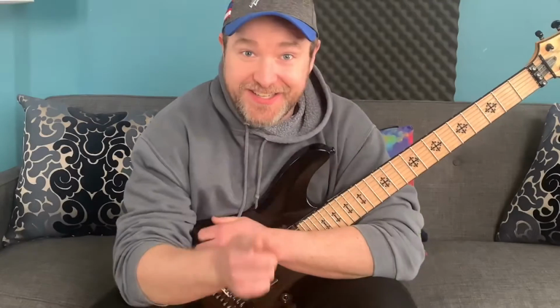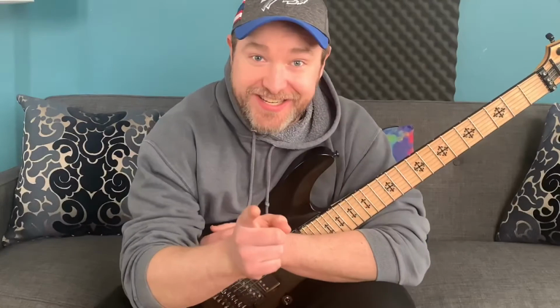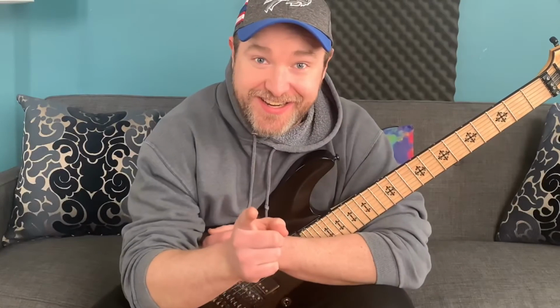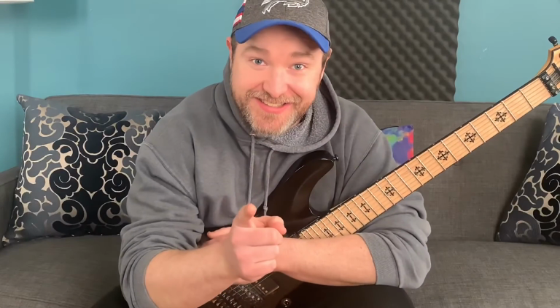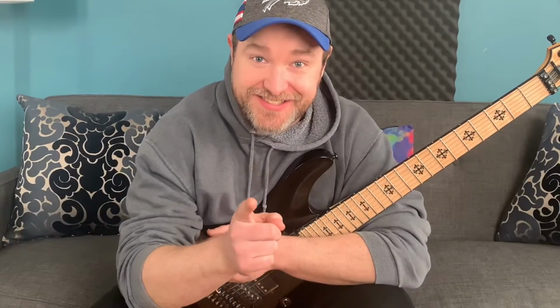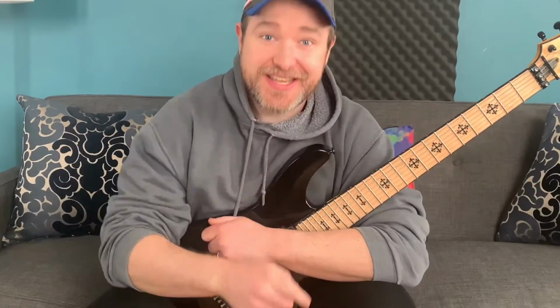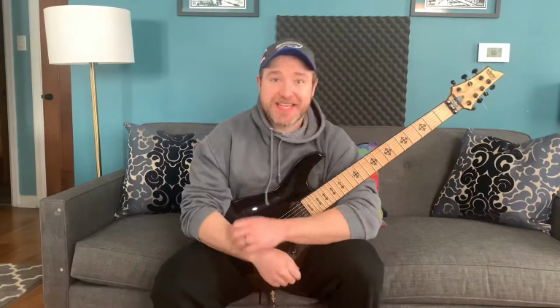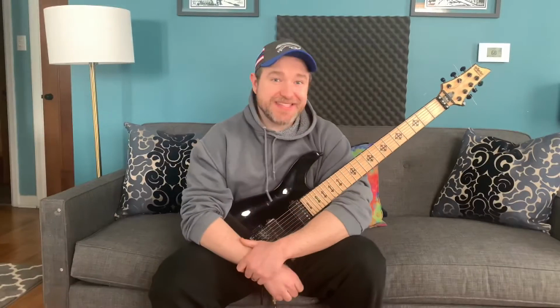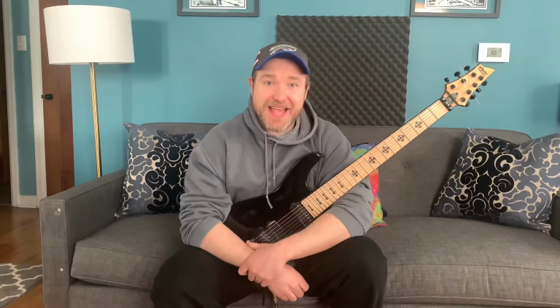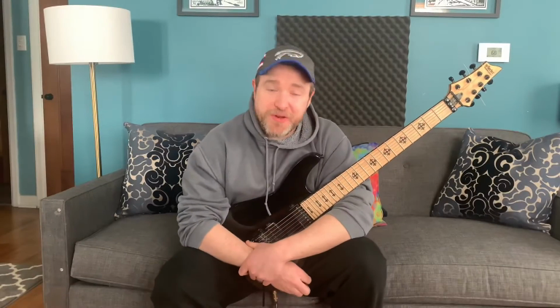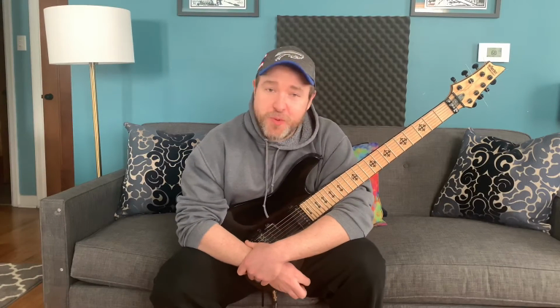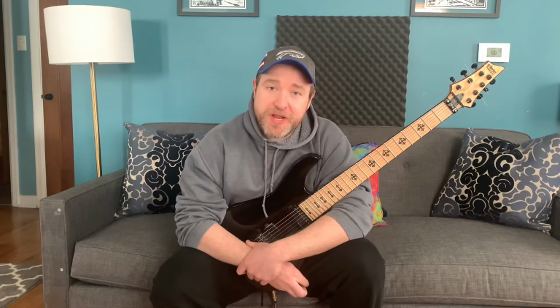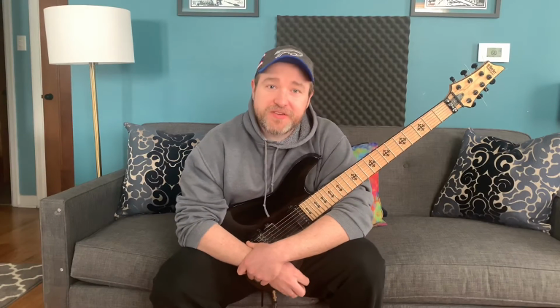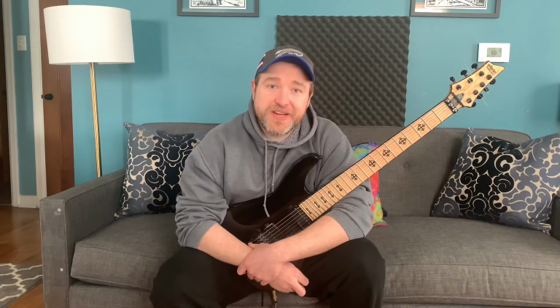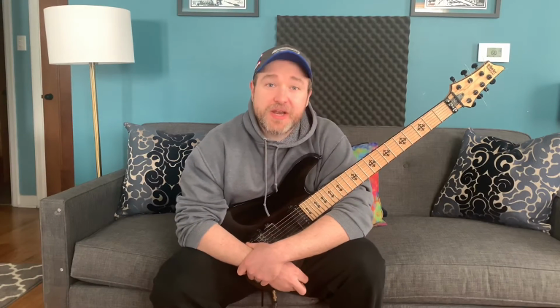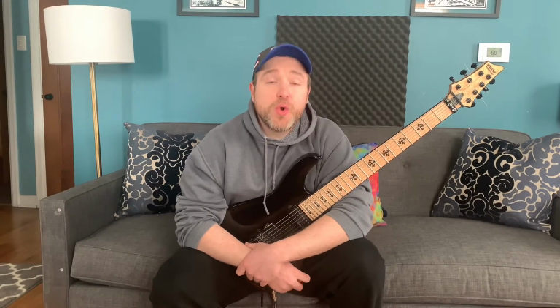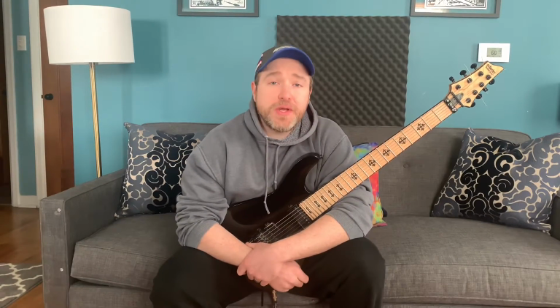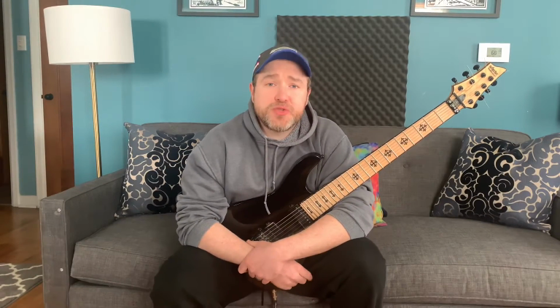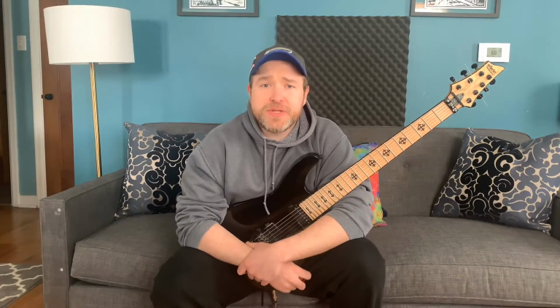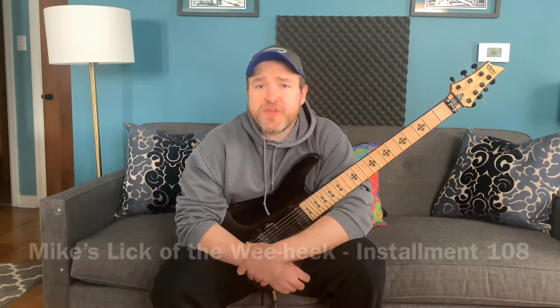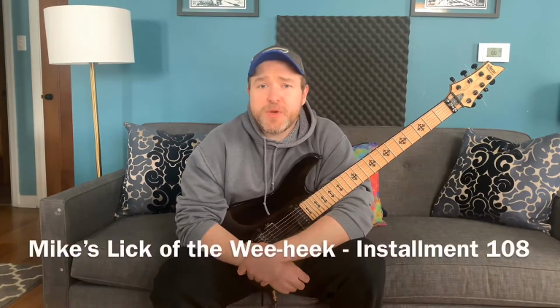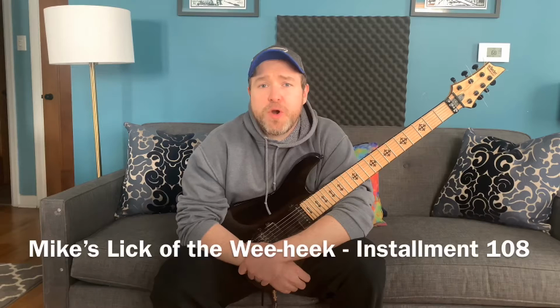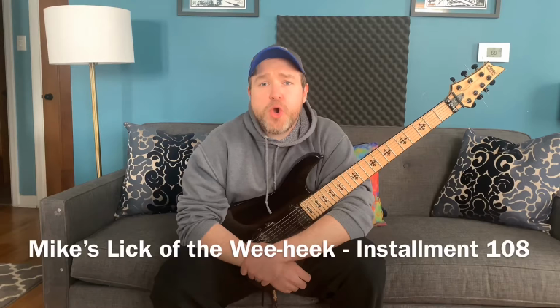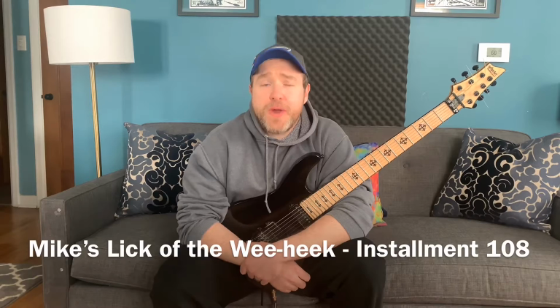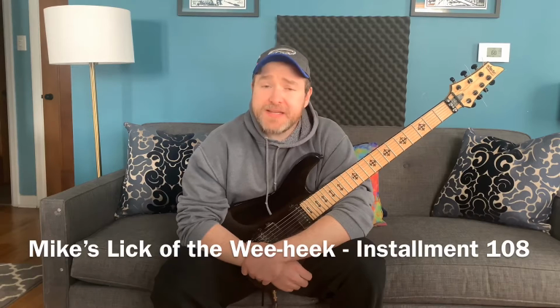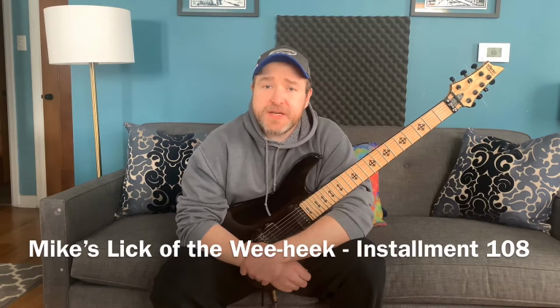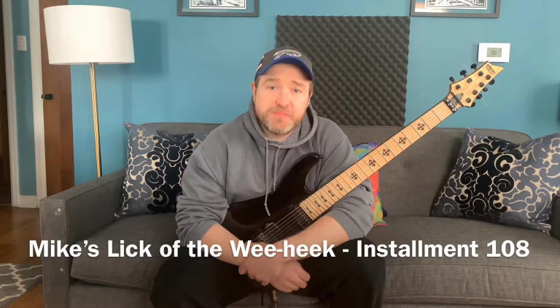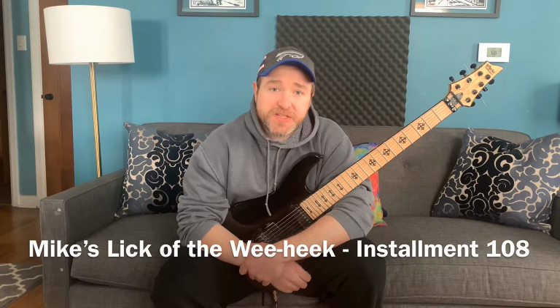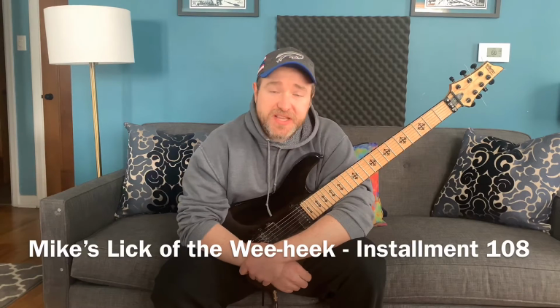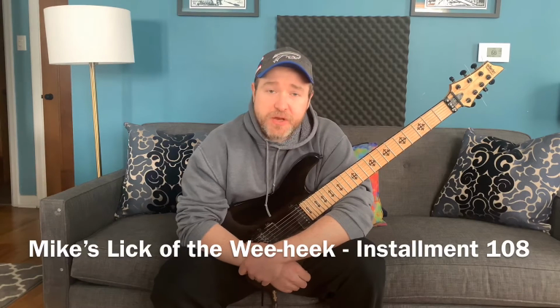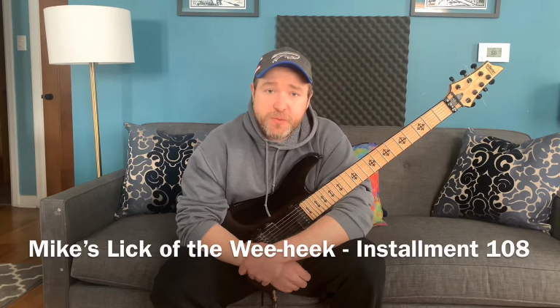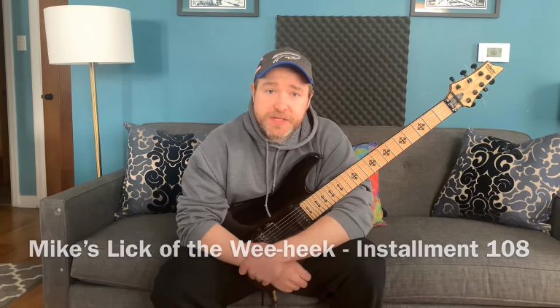Greetings! It is I, Mike from Weapon X, here again. Welcome to installment 108 of Mike's Lick of the Week.